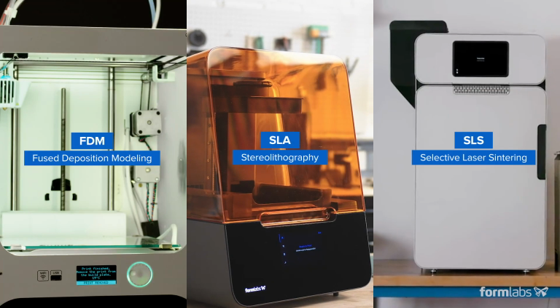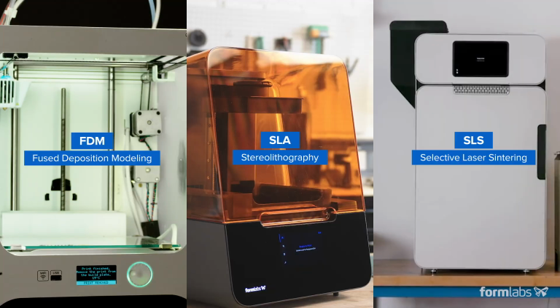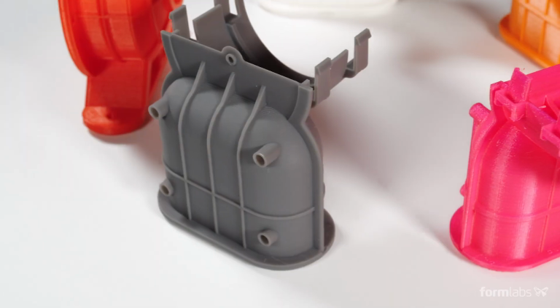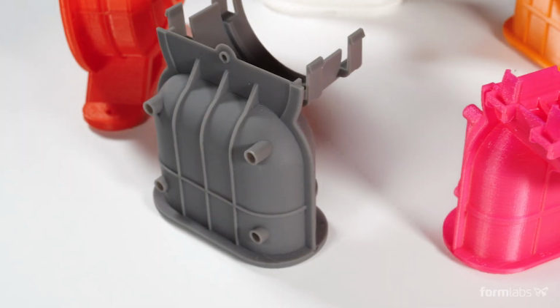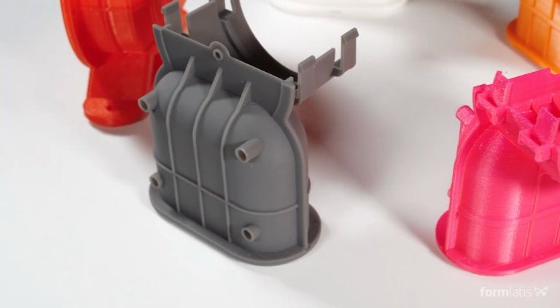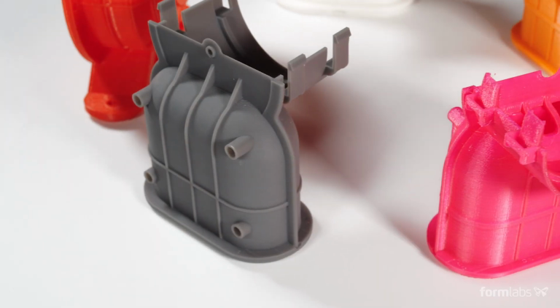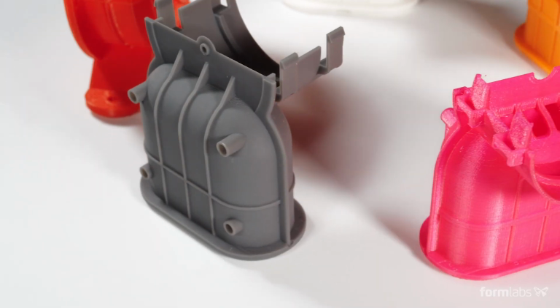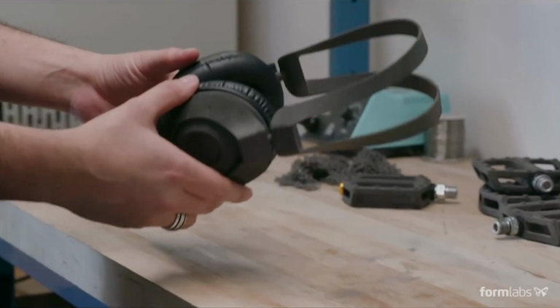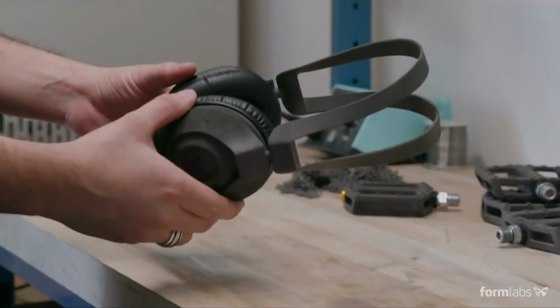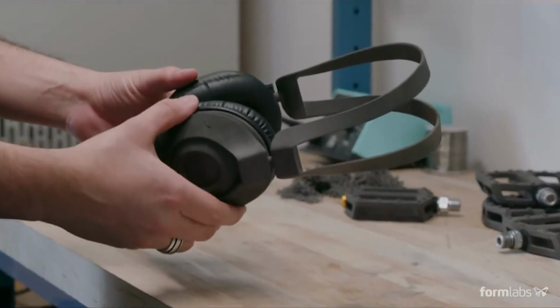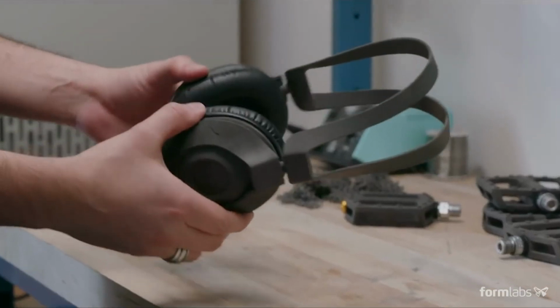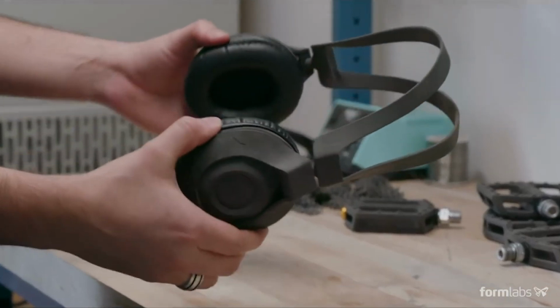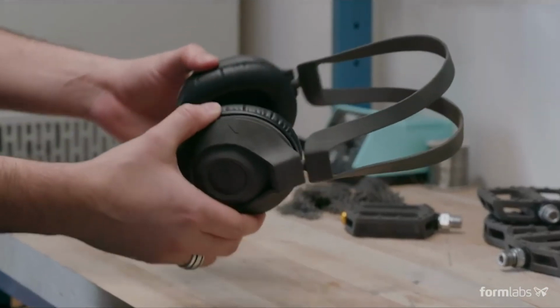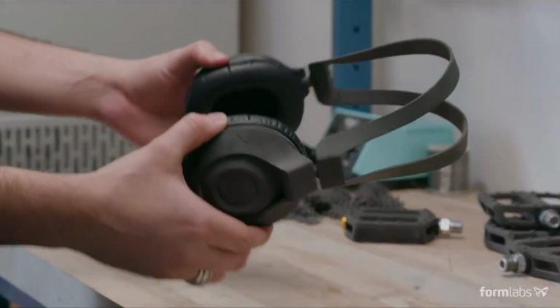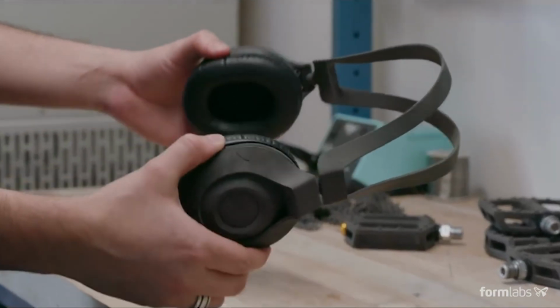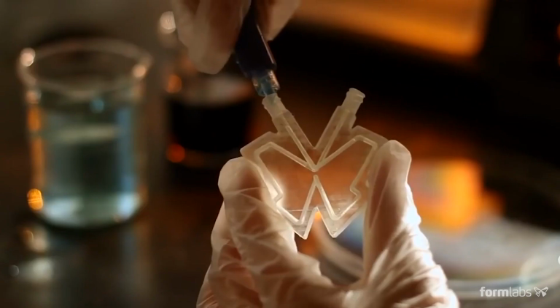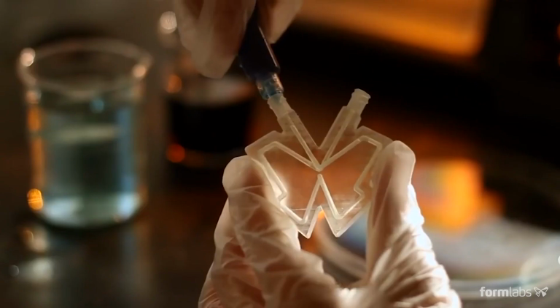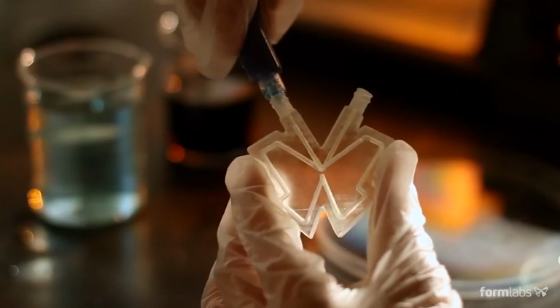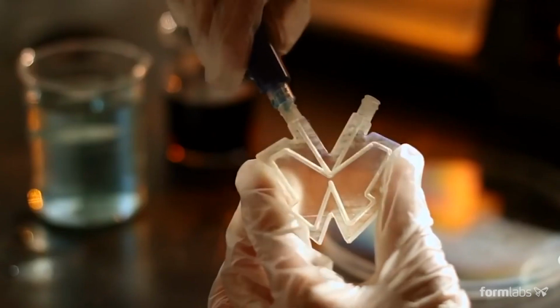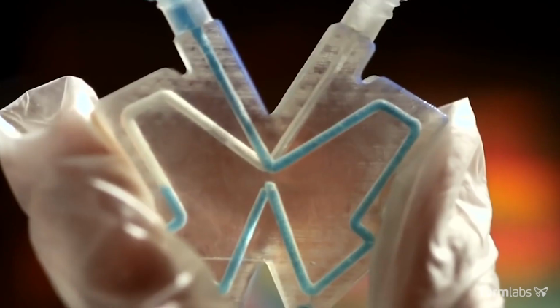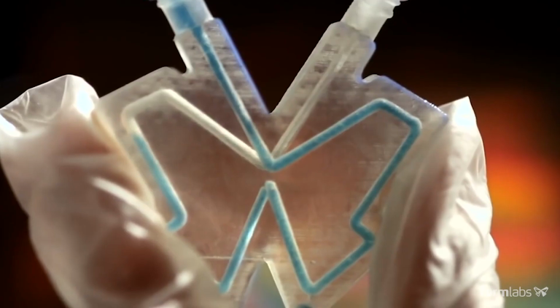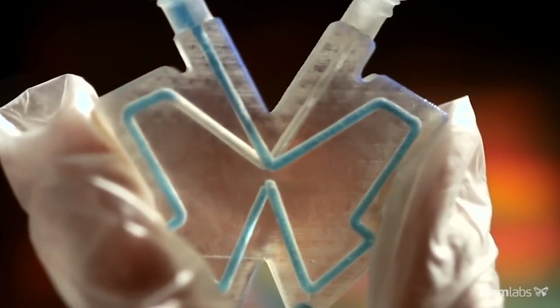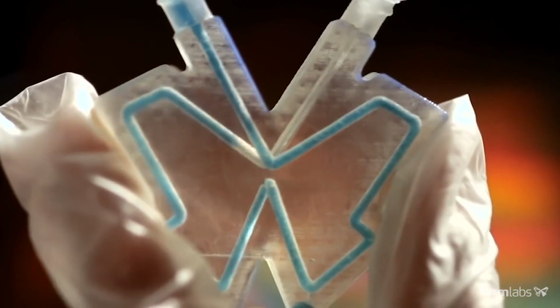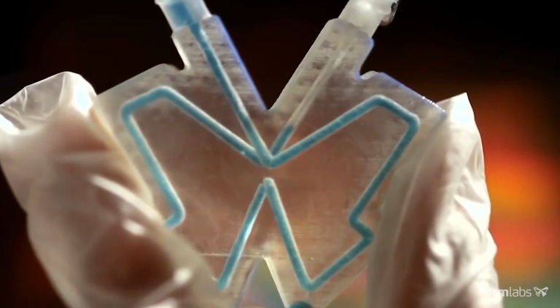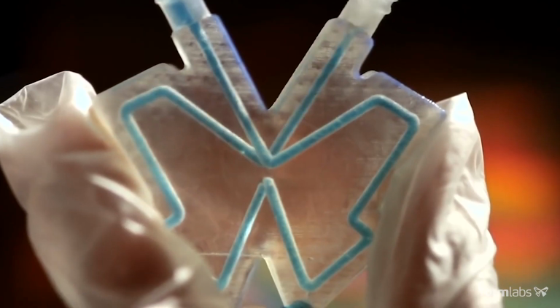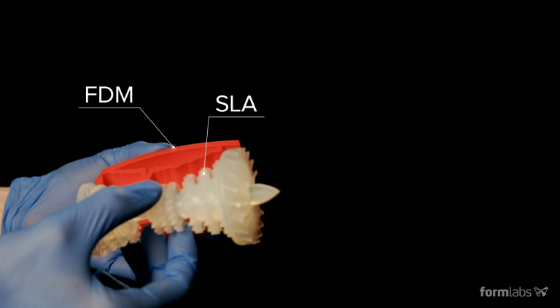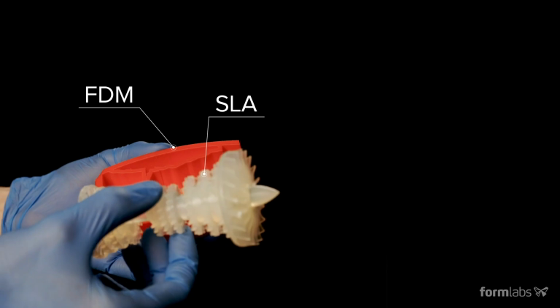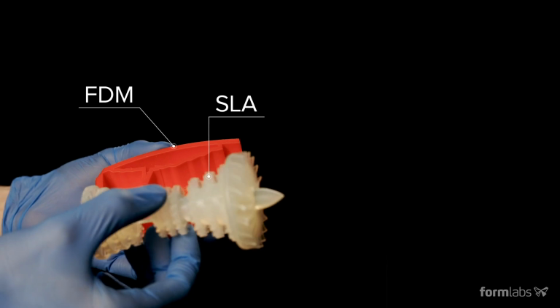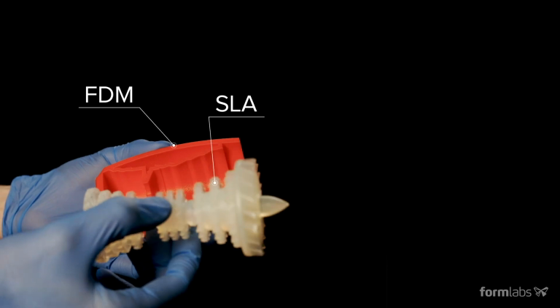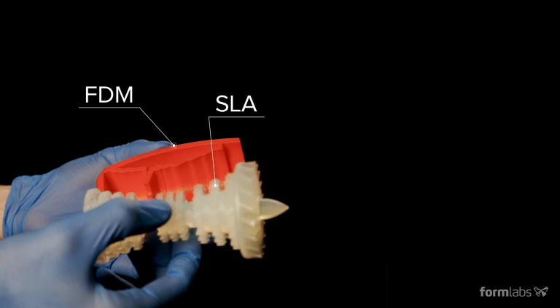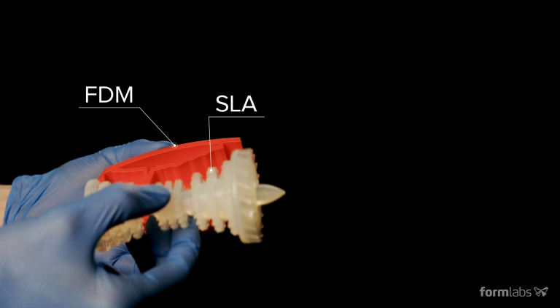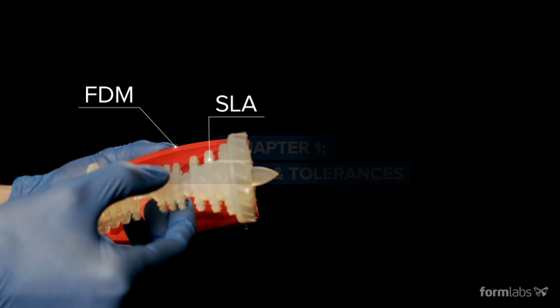Choosing the technology and material with the right functional properties is crucial to make sure that your parts will work as designed.